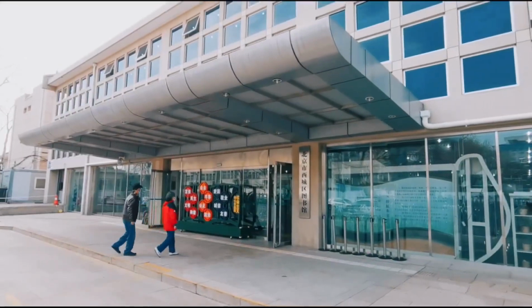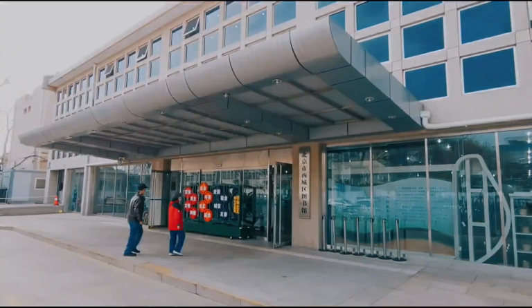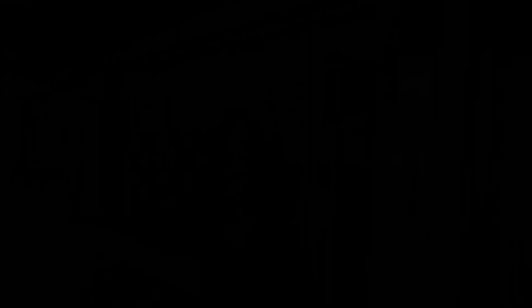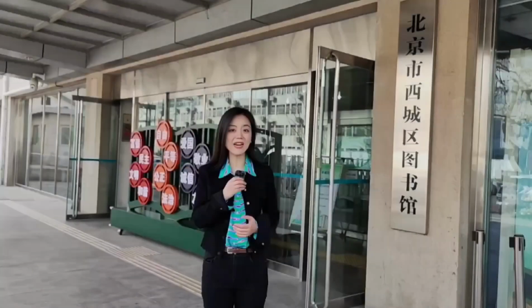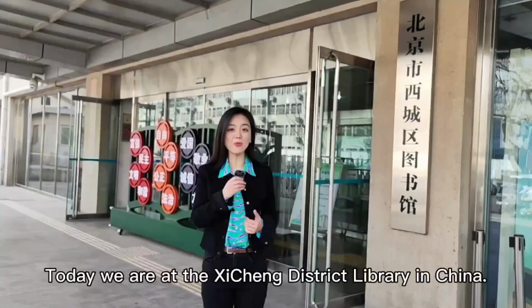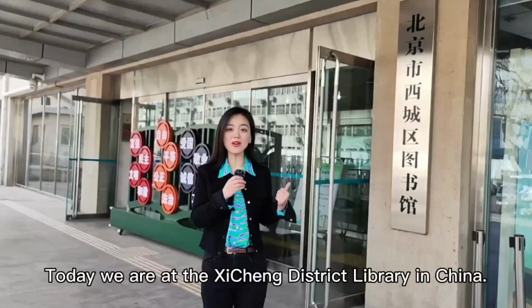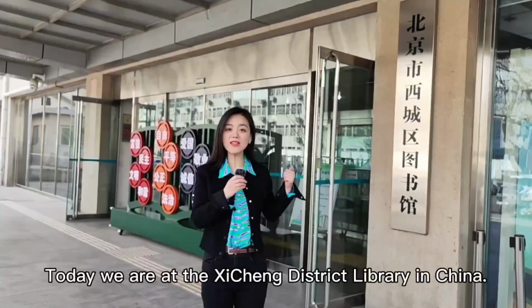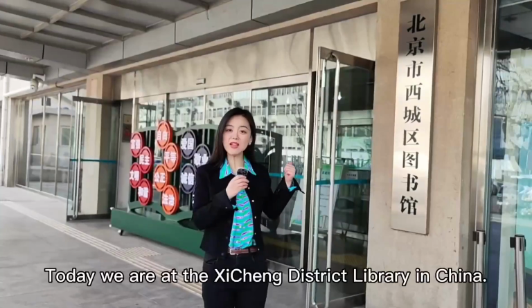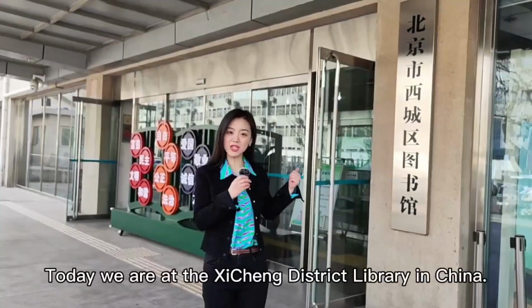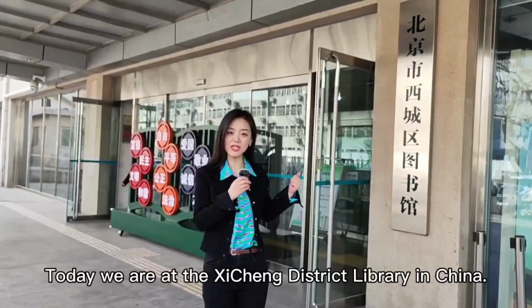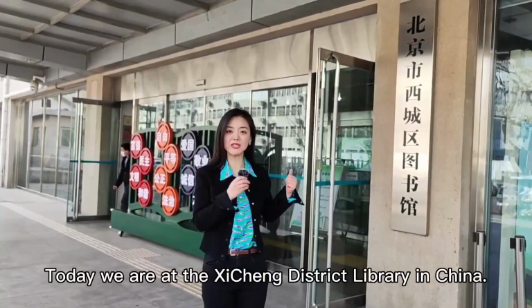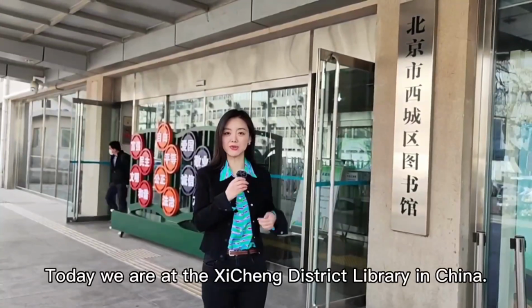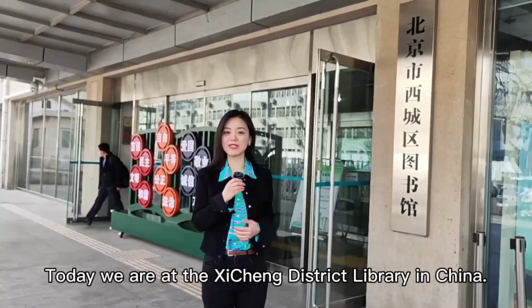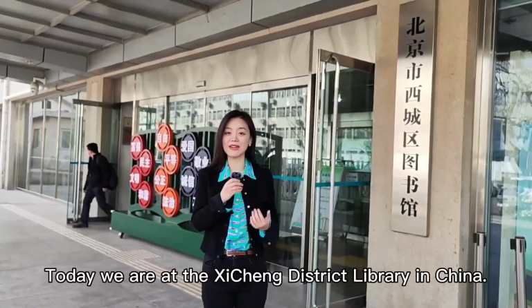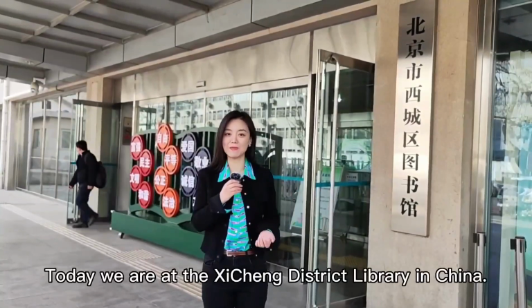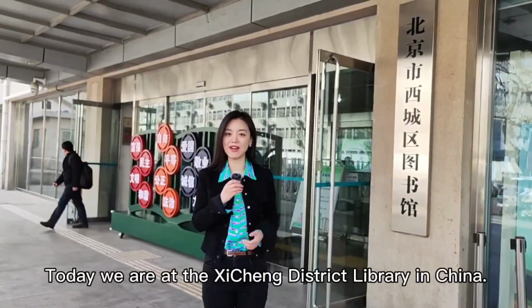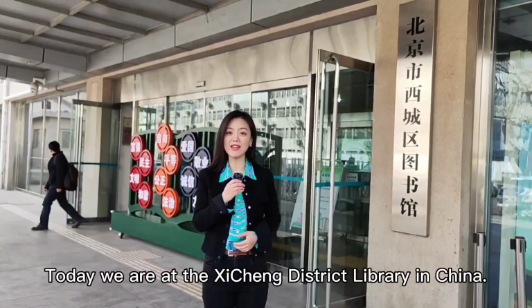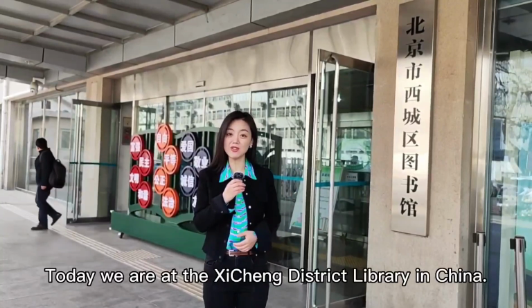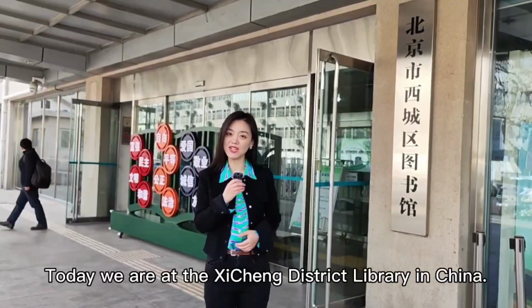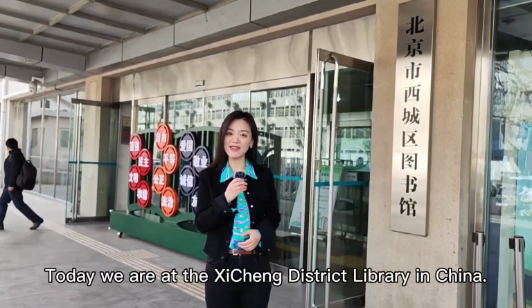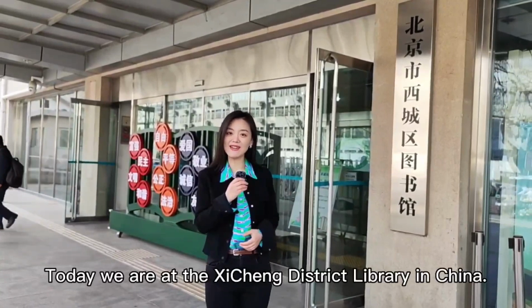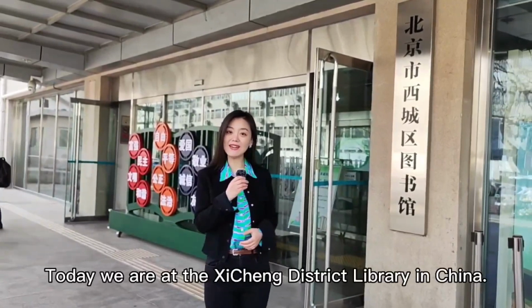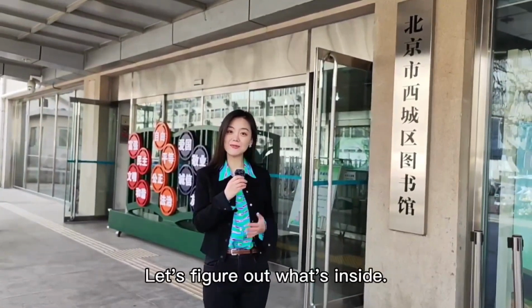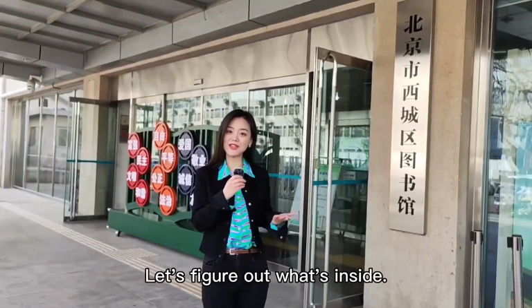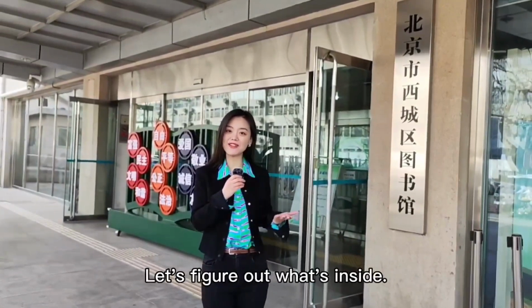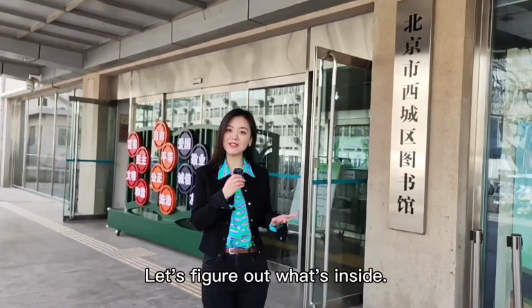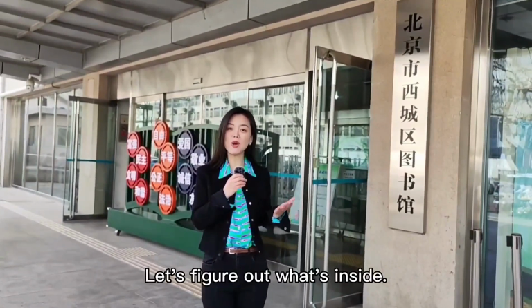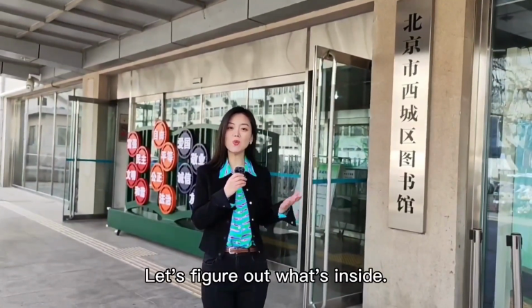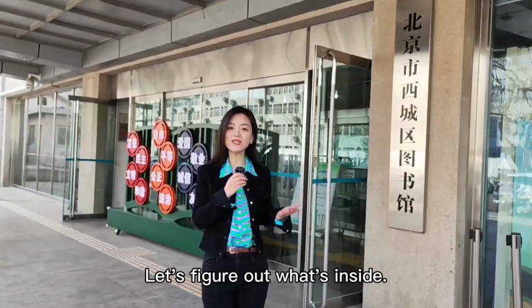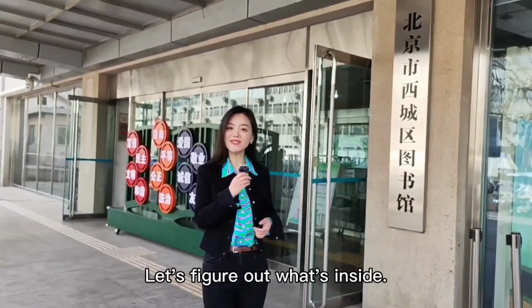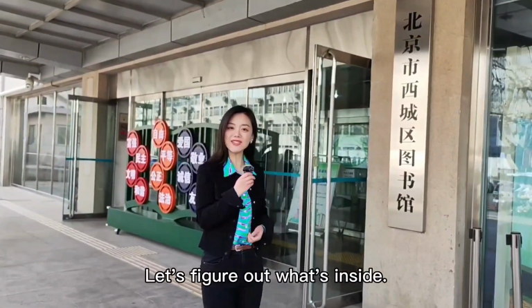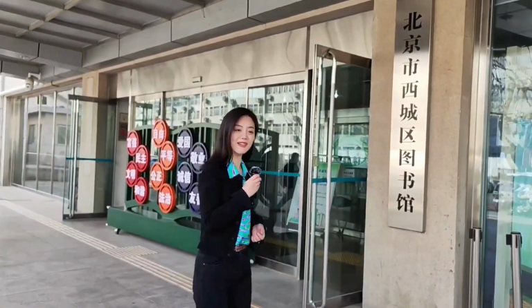Today, we are at the Xicheng District Library in China. Let's figure out what's inside.